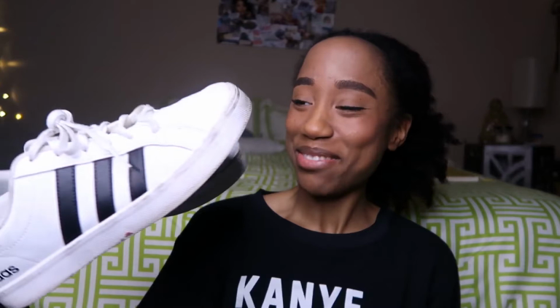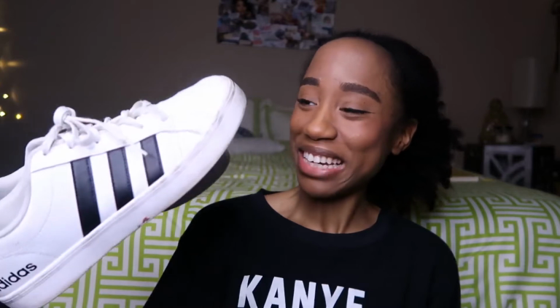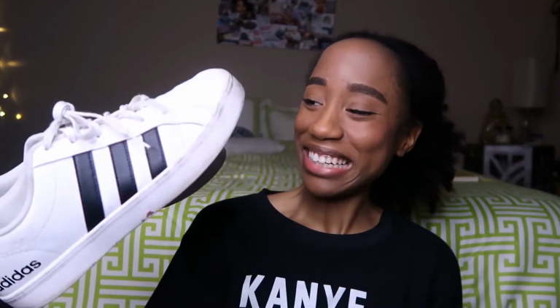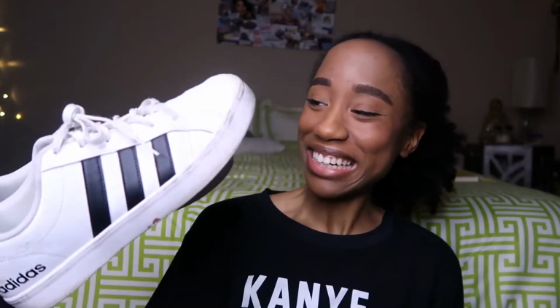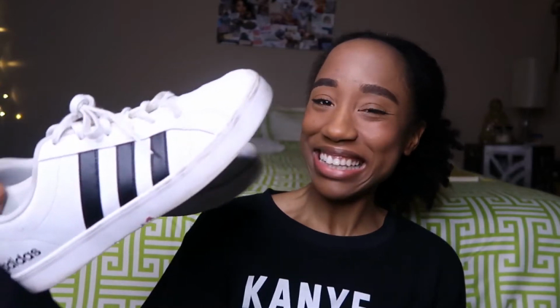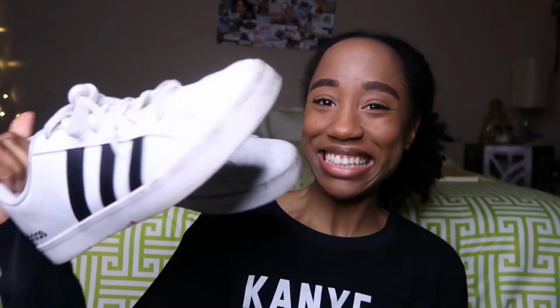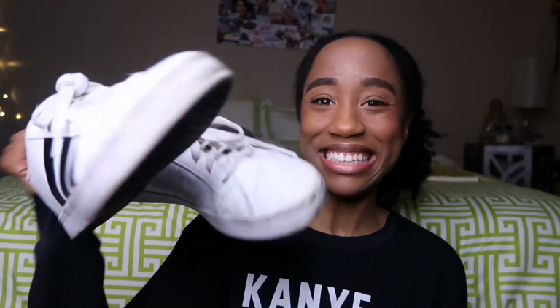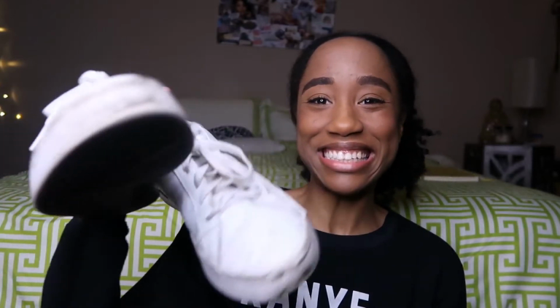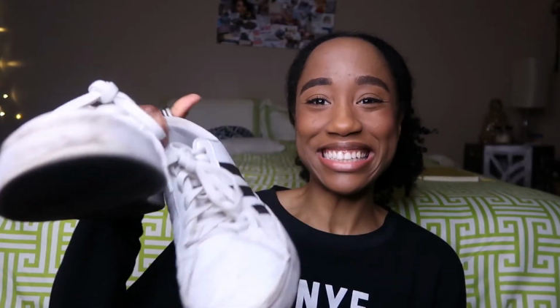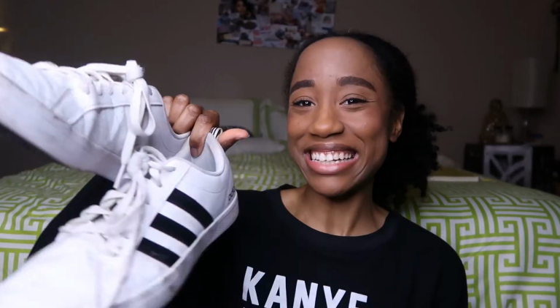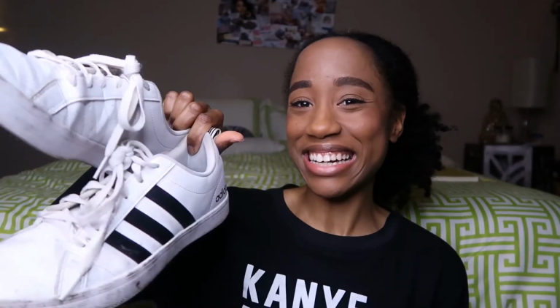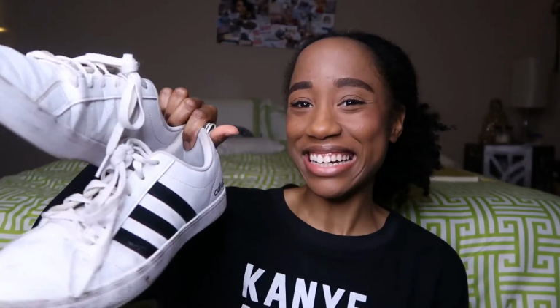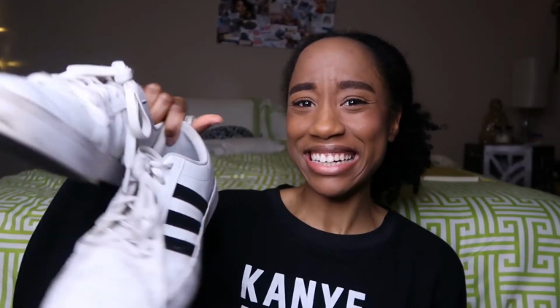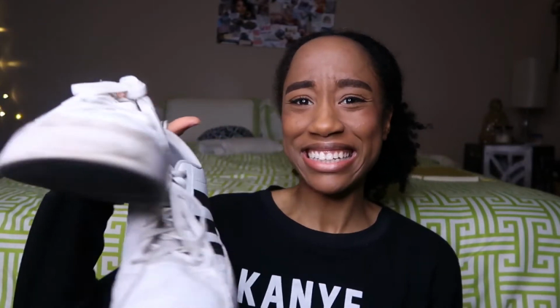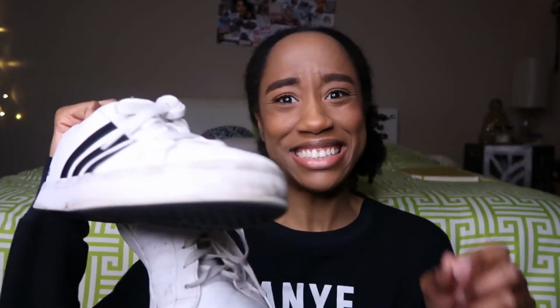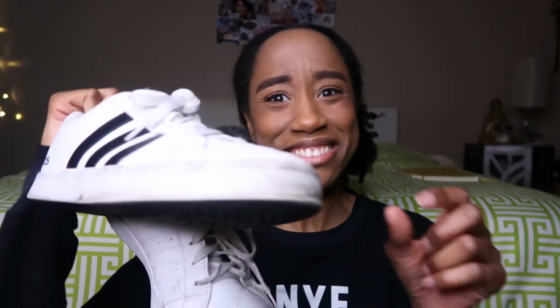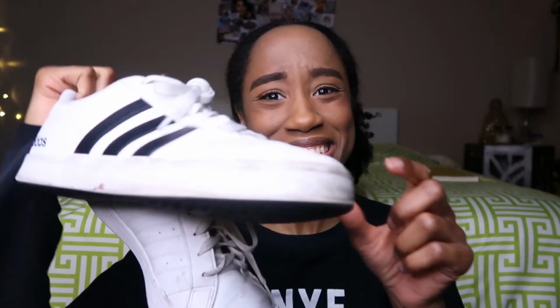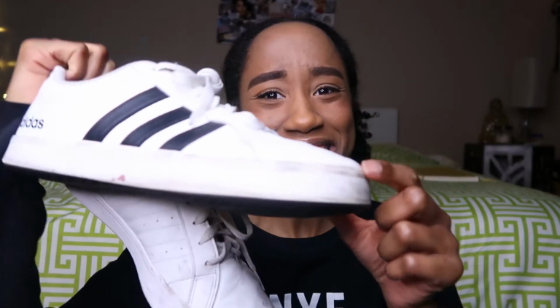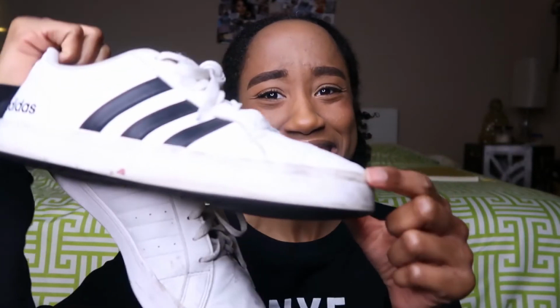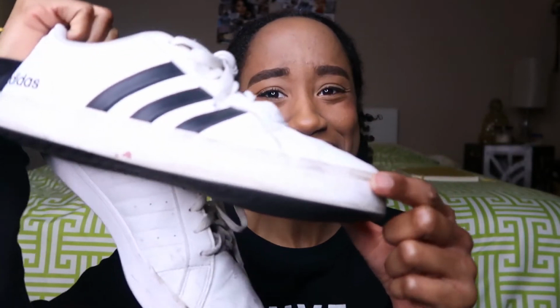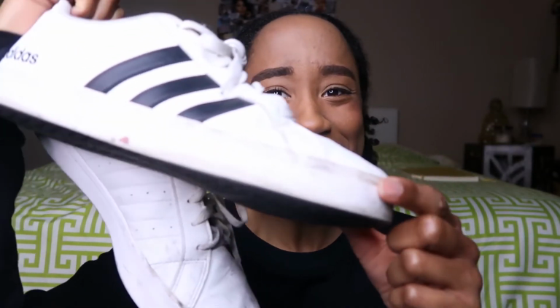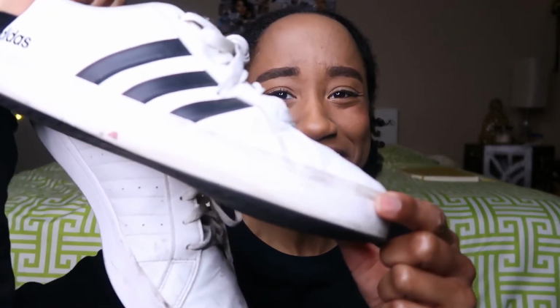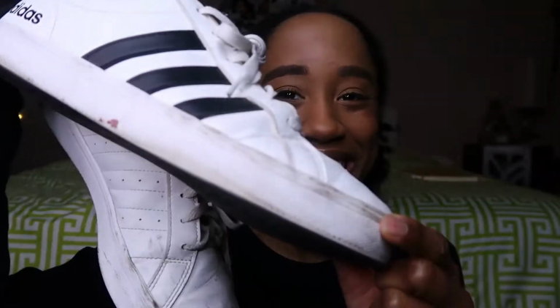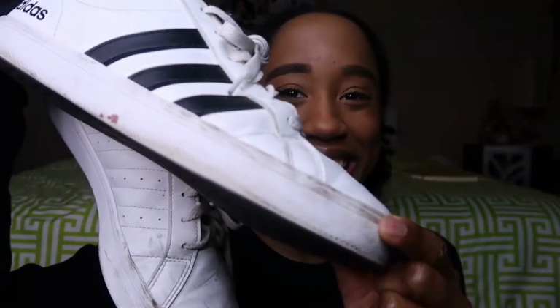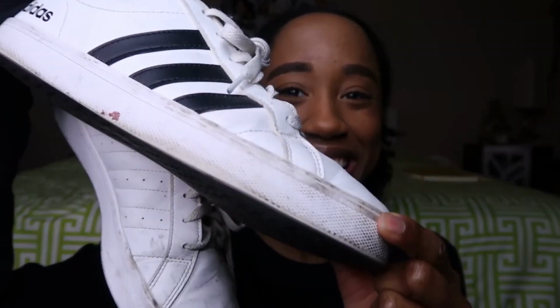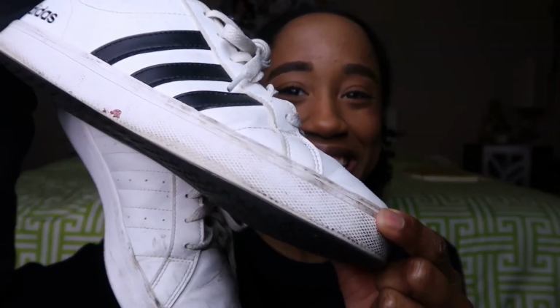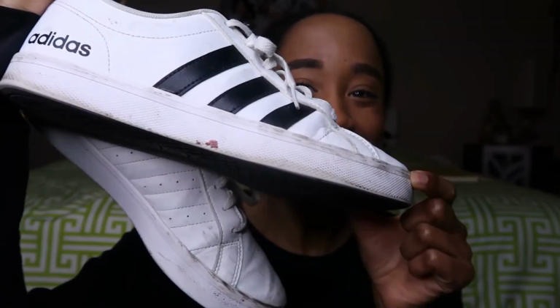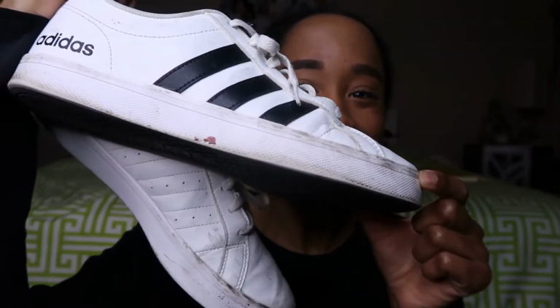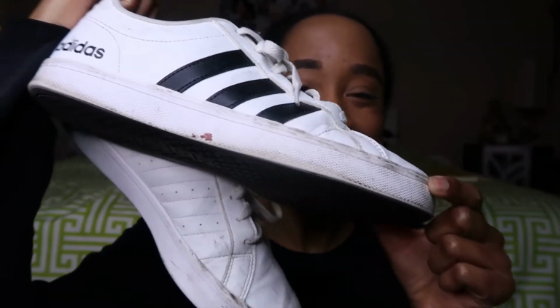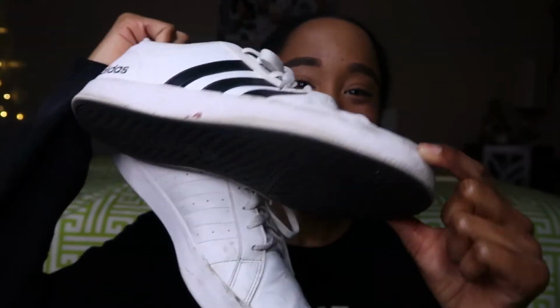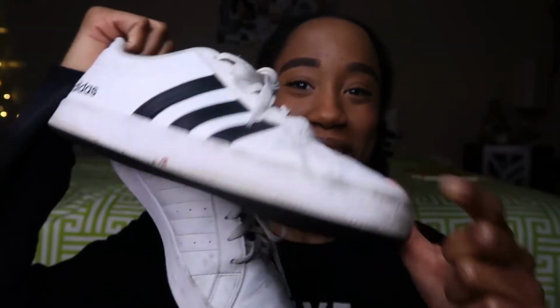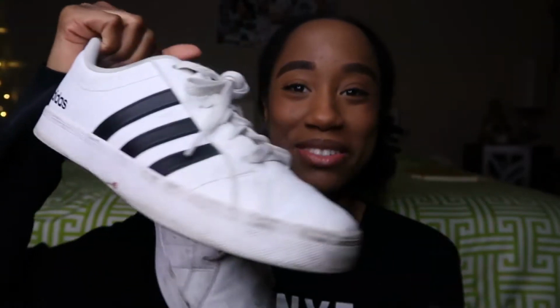Look at this. Do you see this dirt? This is gross.